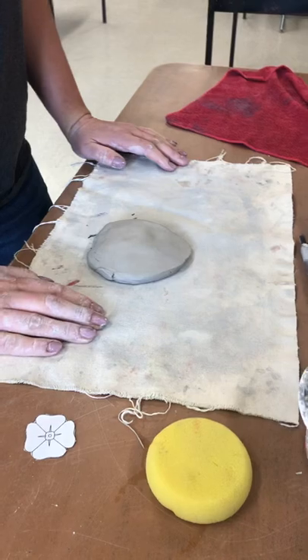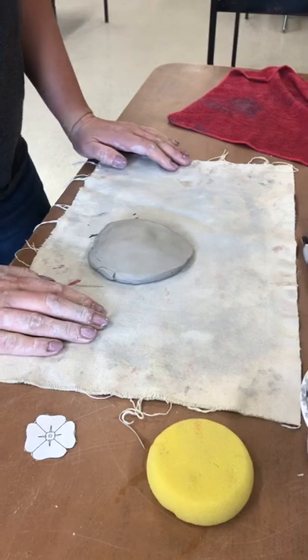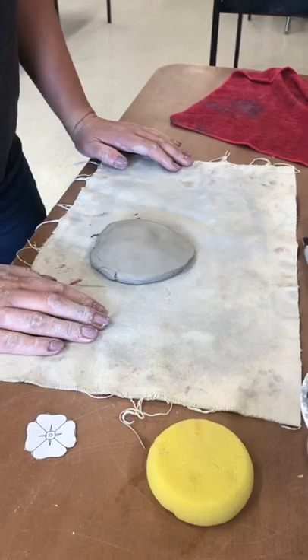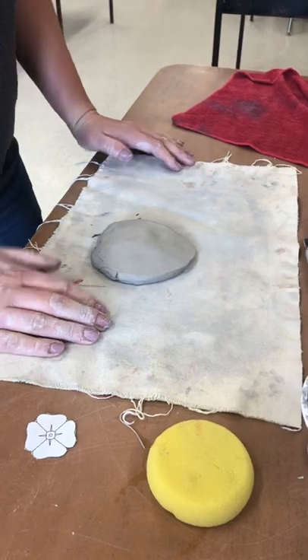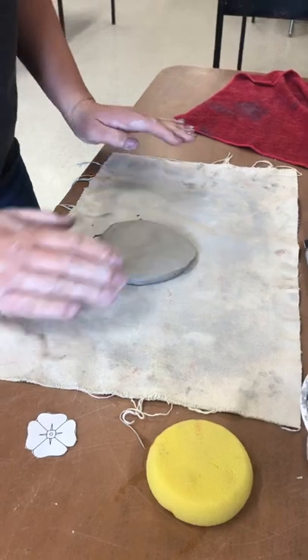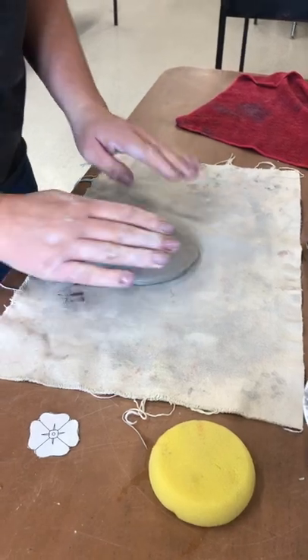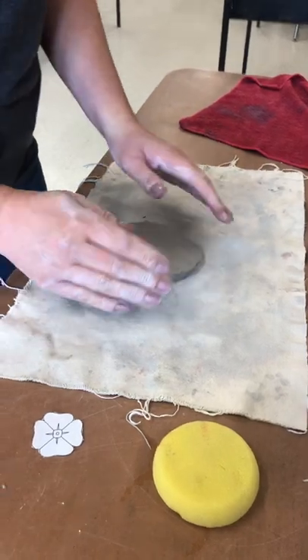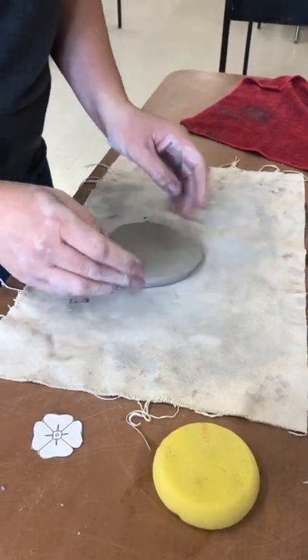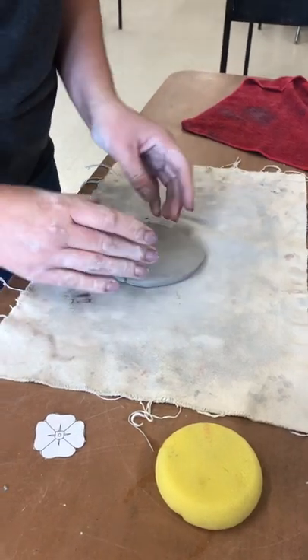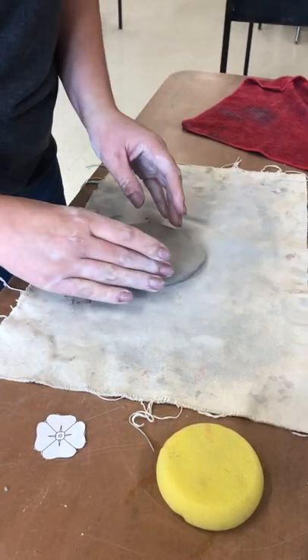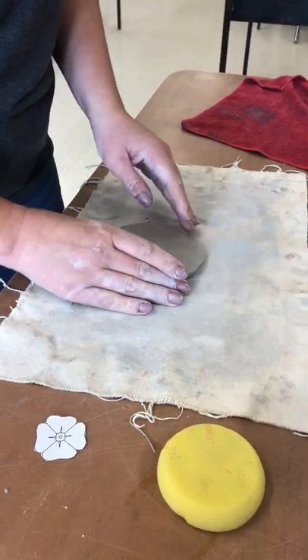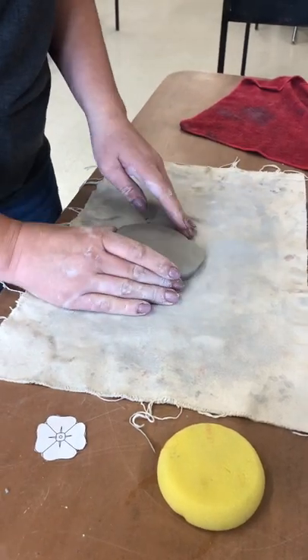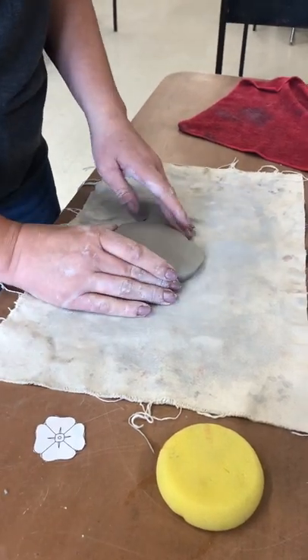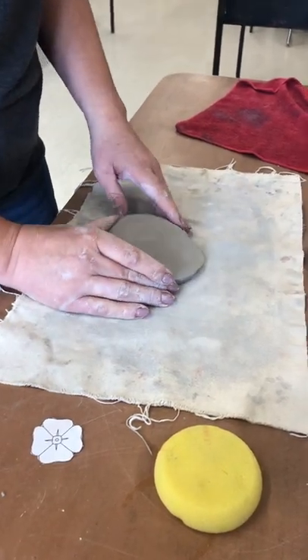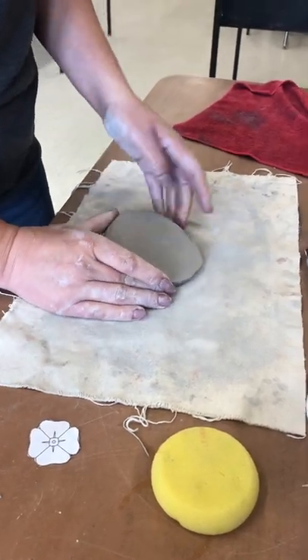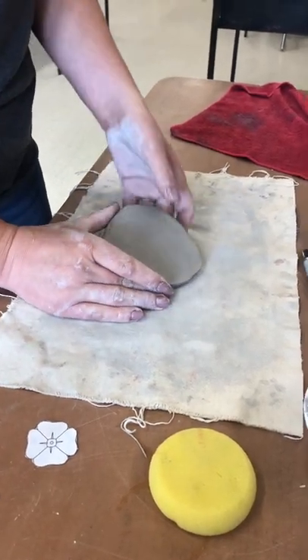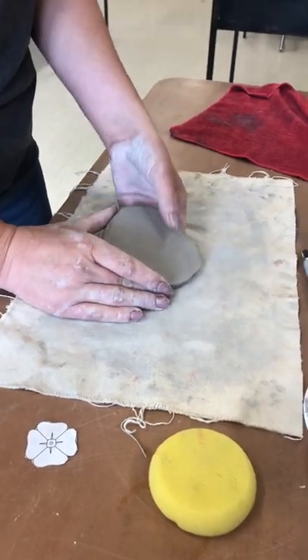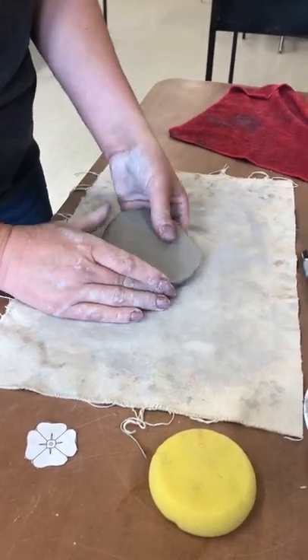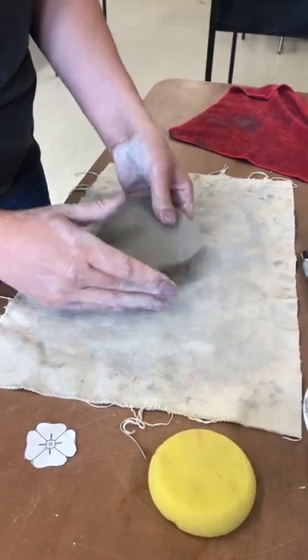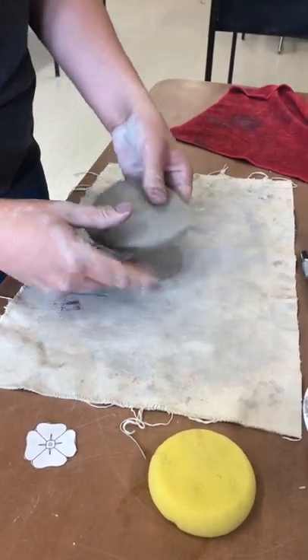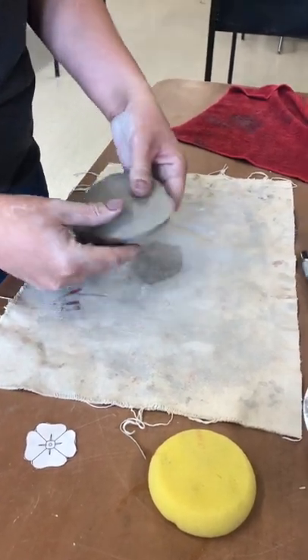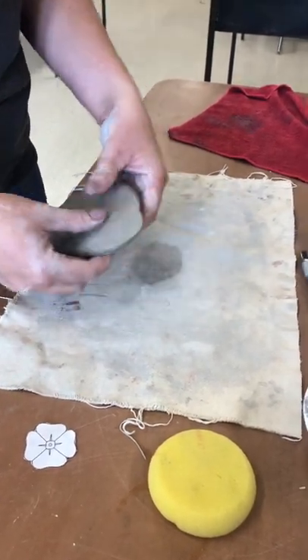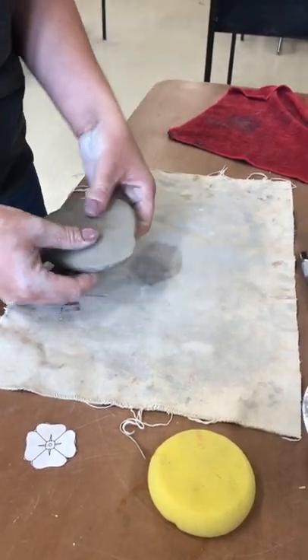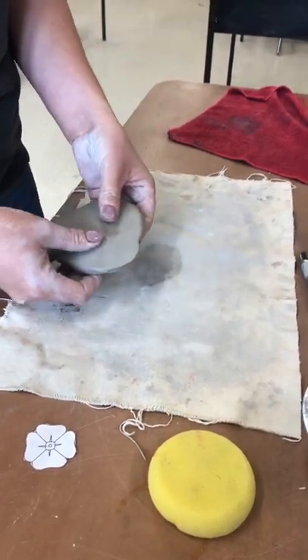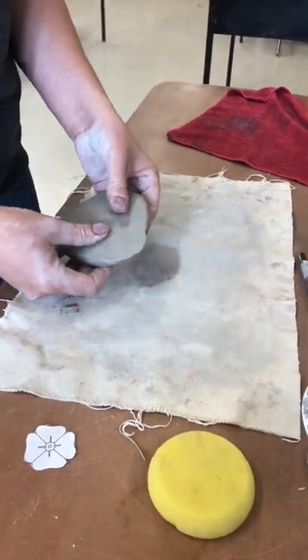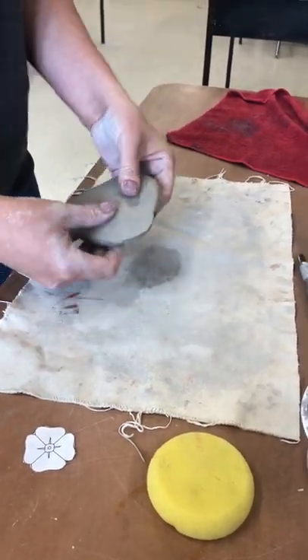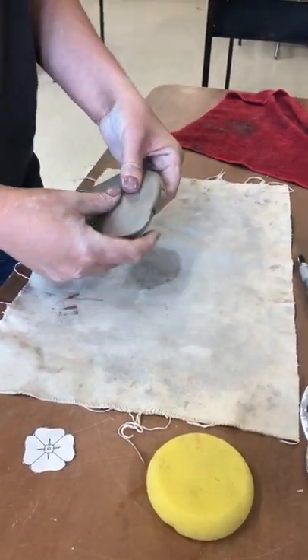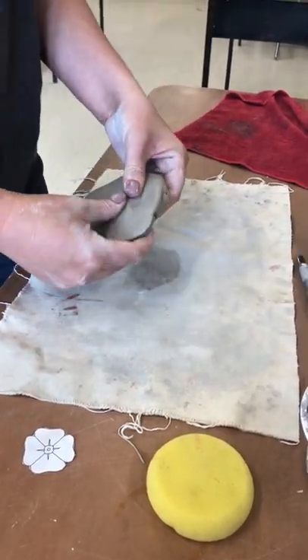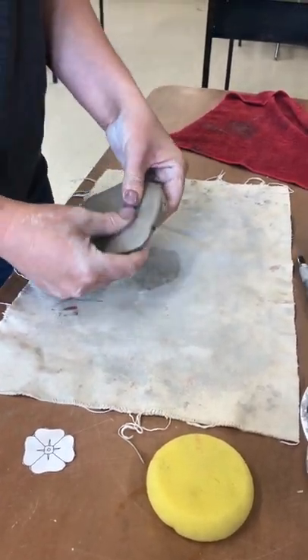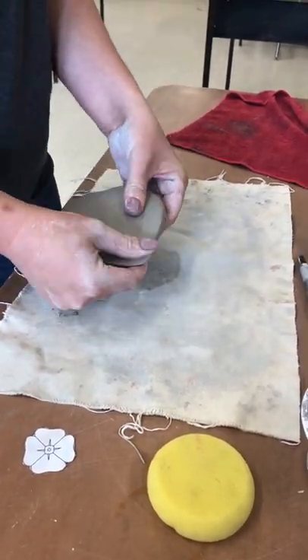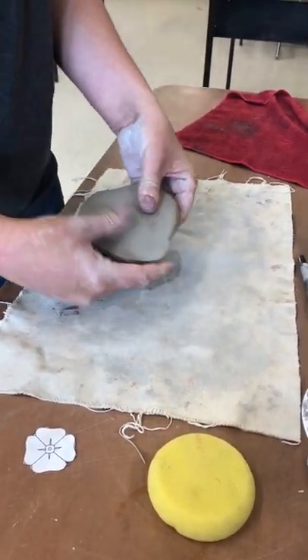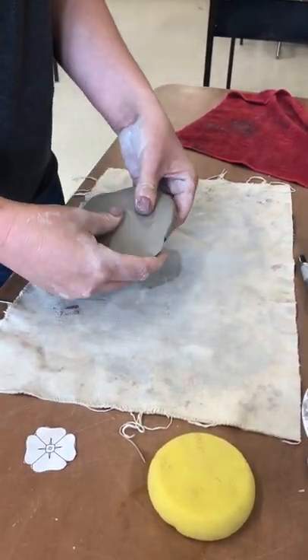I'm going to teach you how to make ceramic poppies to raise money for the local Muskoka Legions.